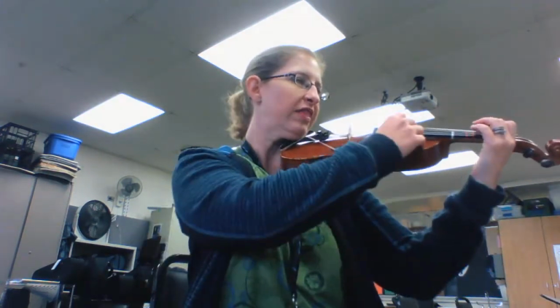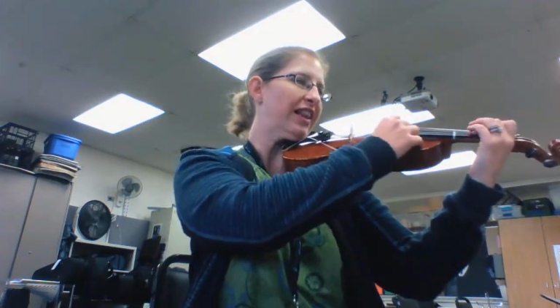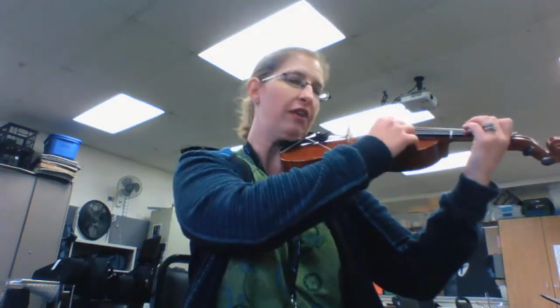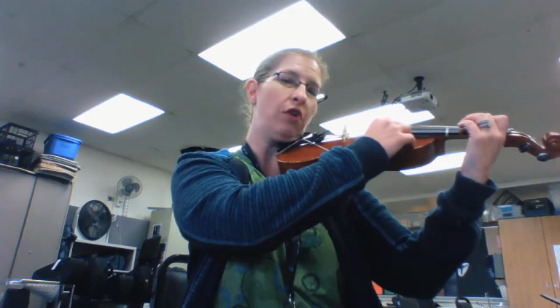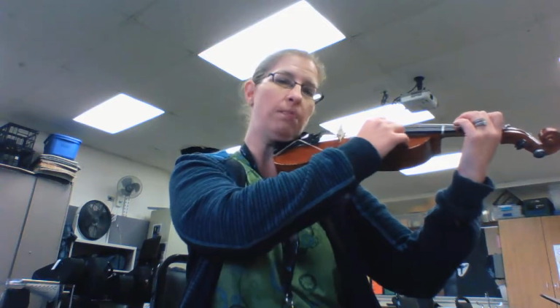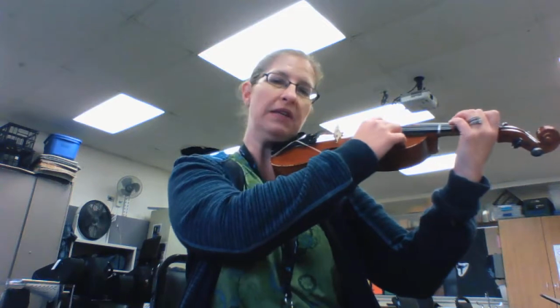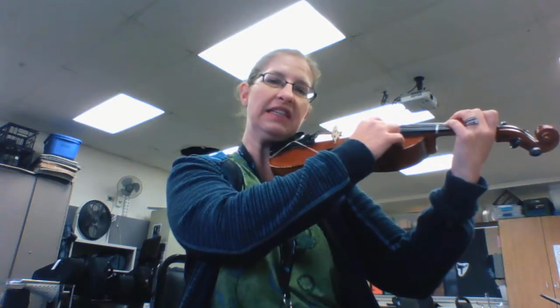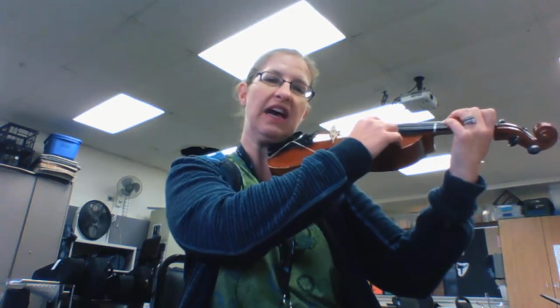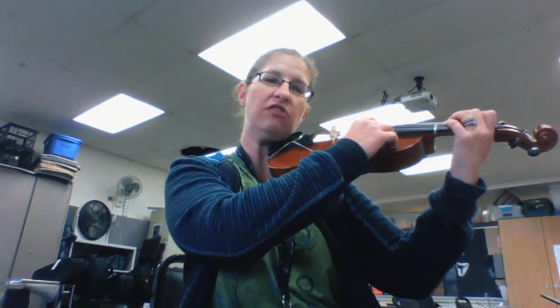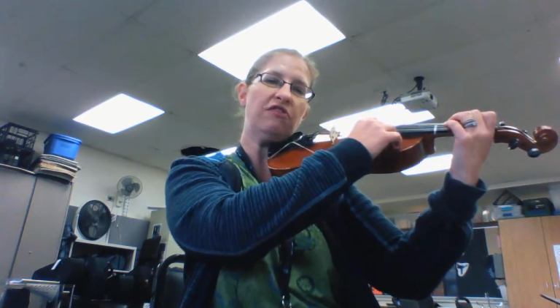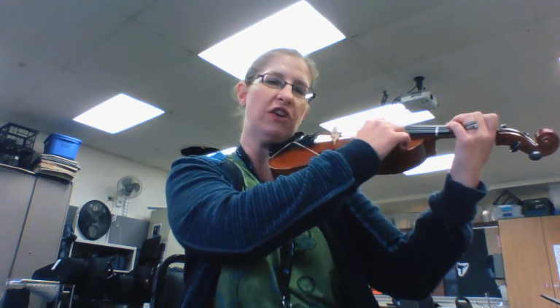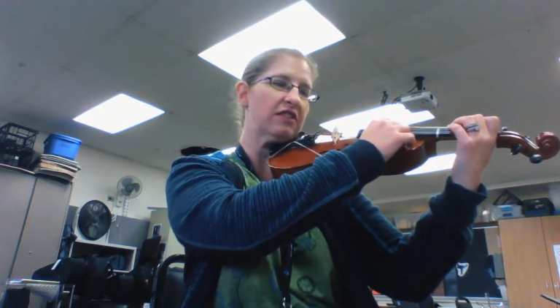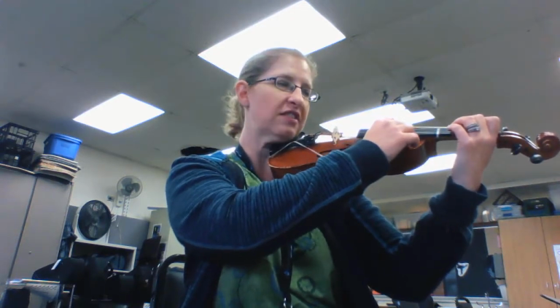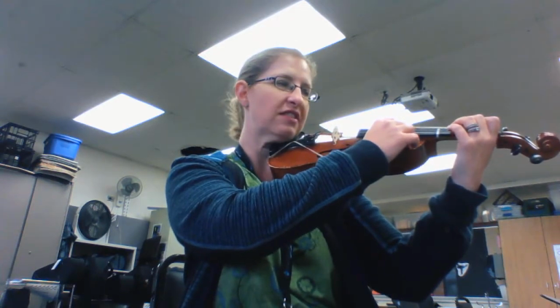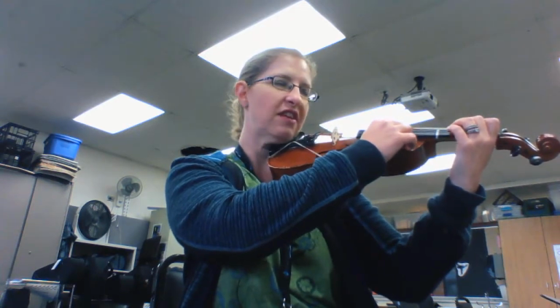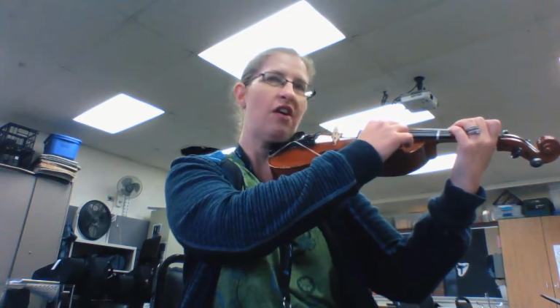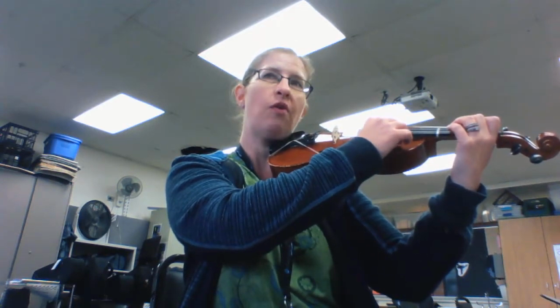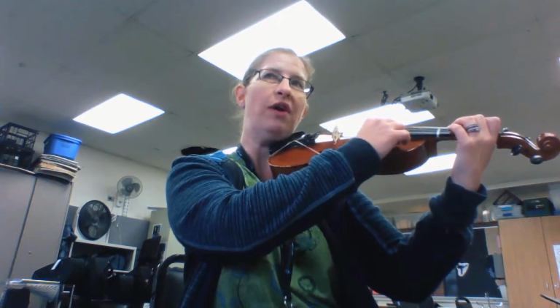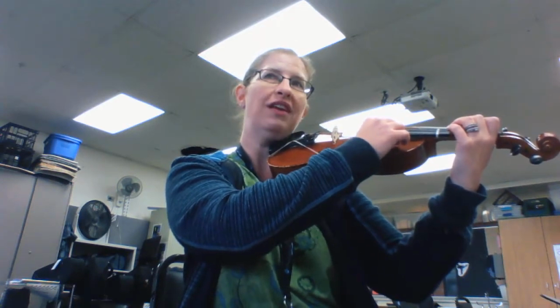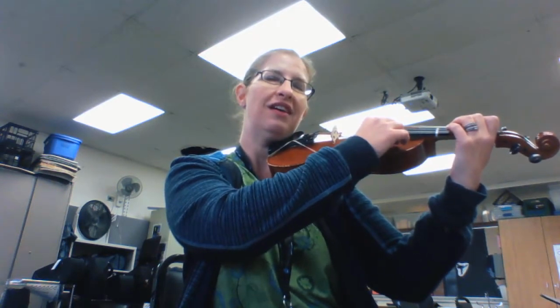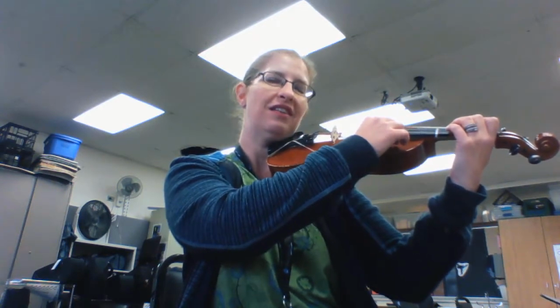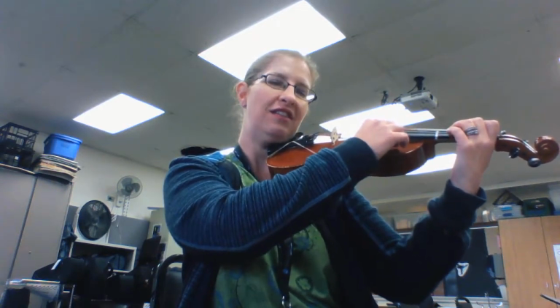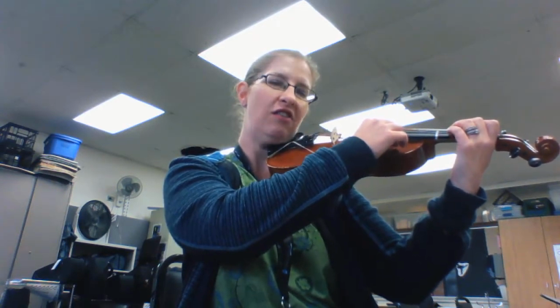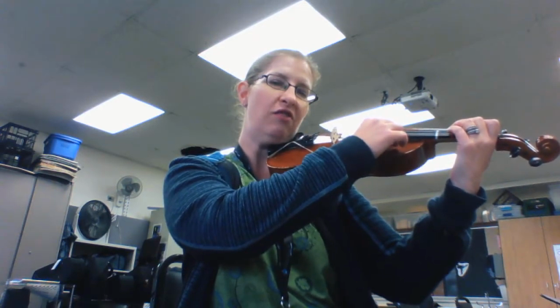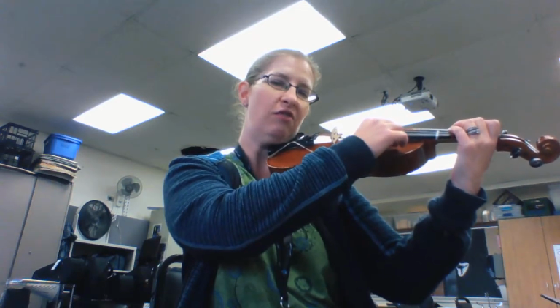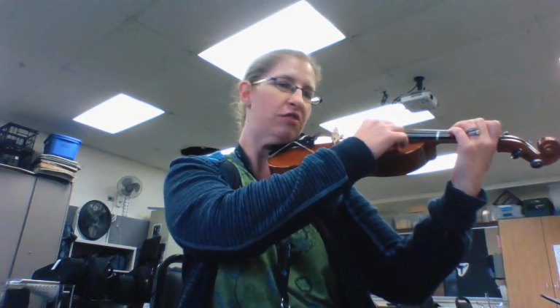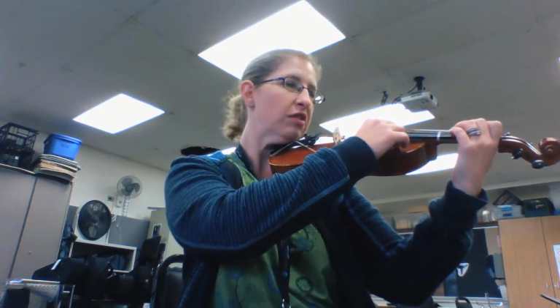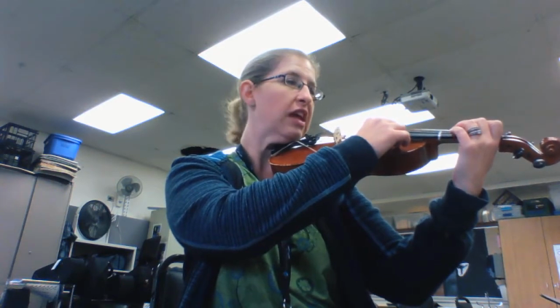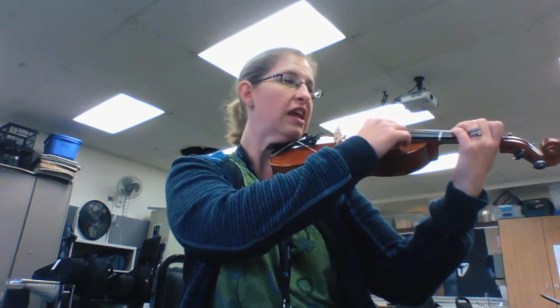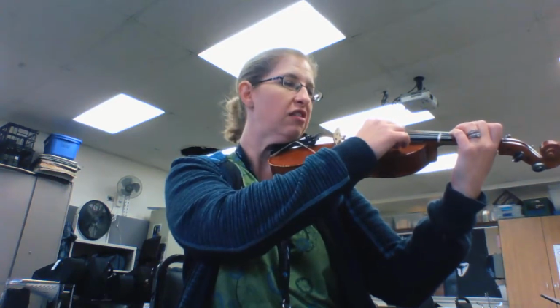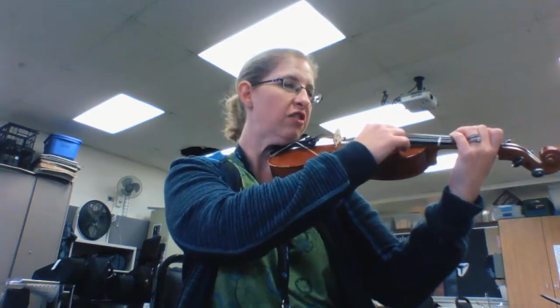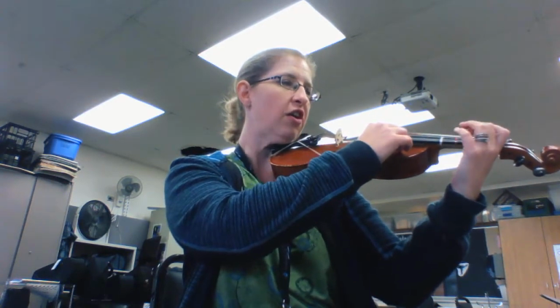Lightly Row, pizzicato first. One, two, three, four.